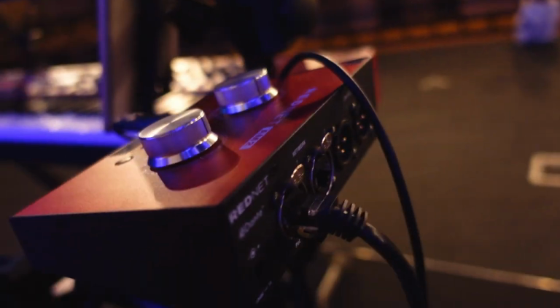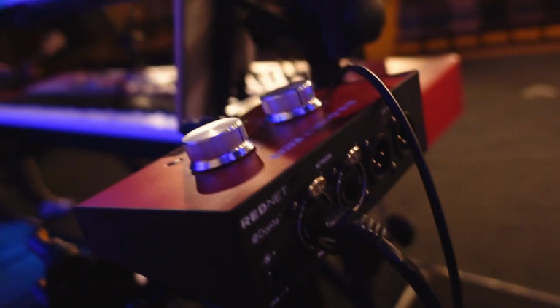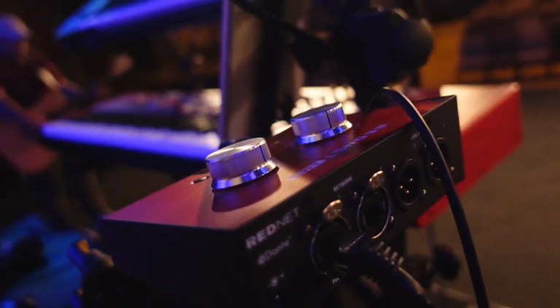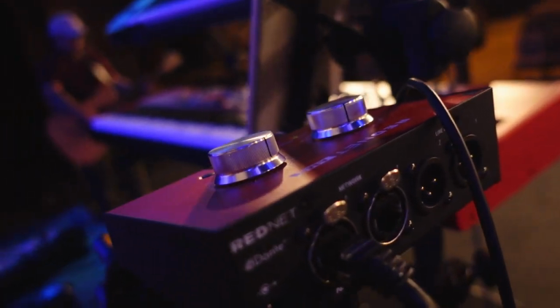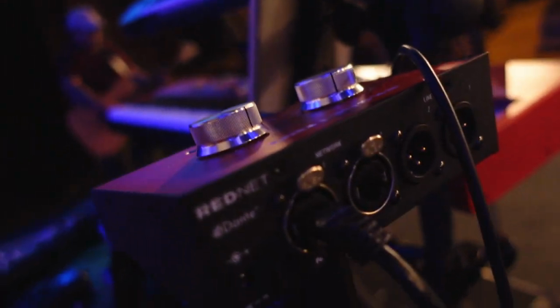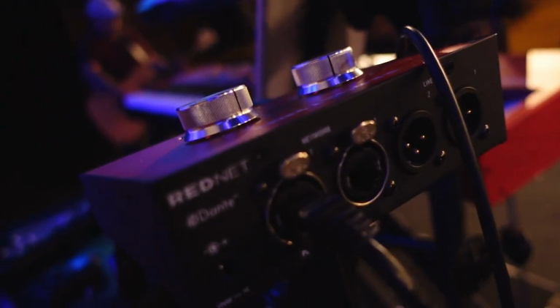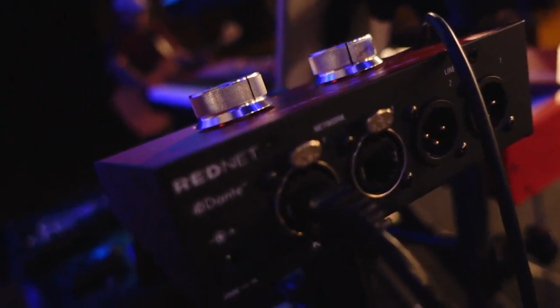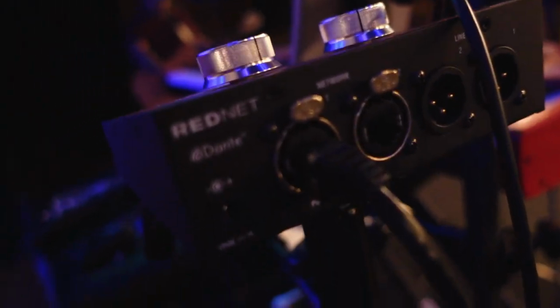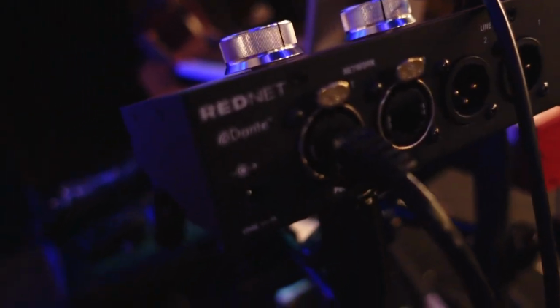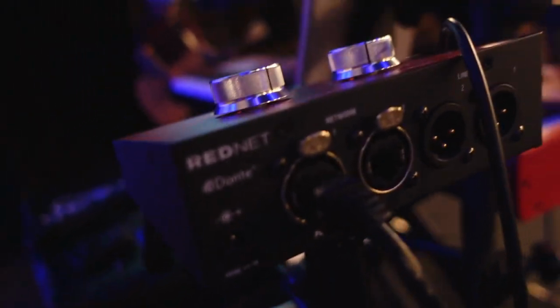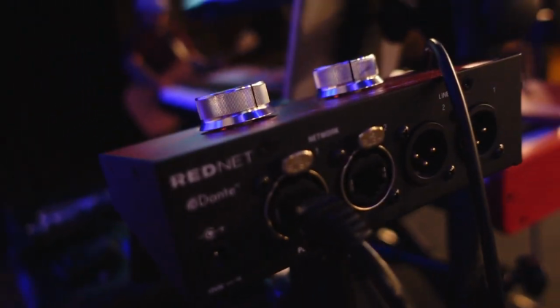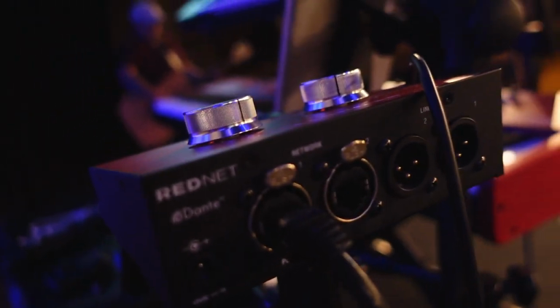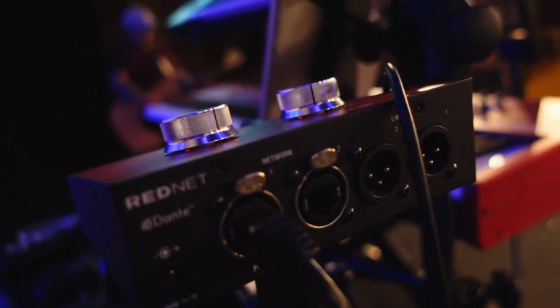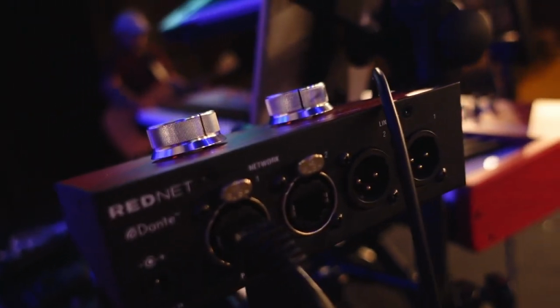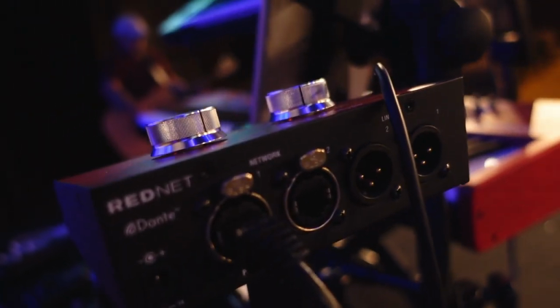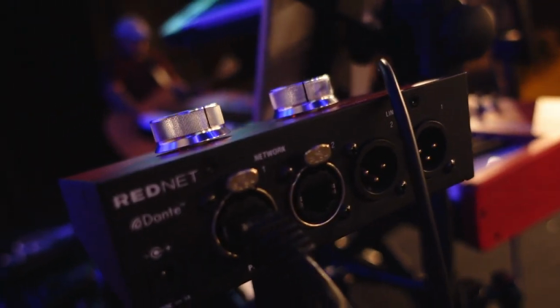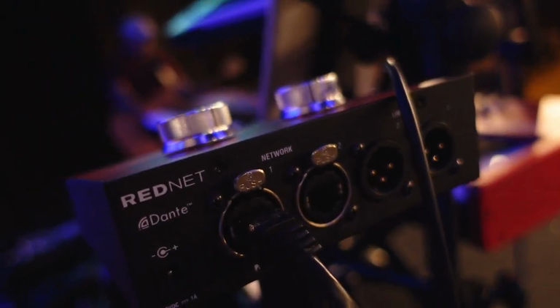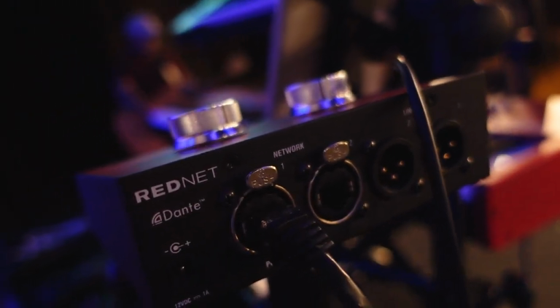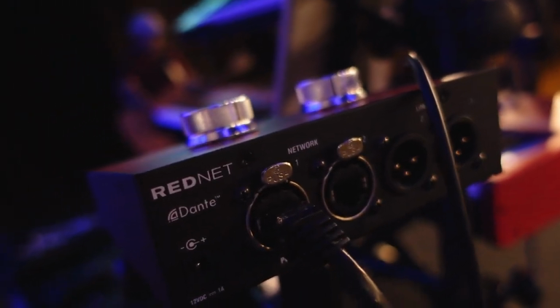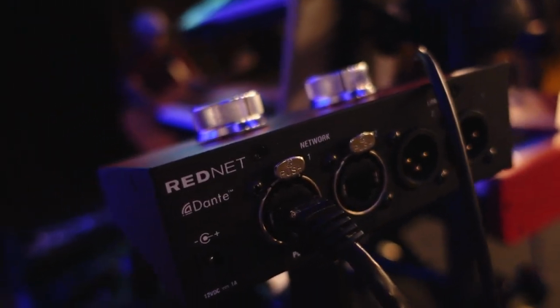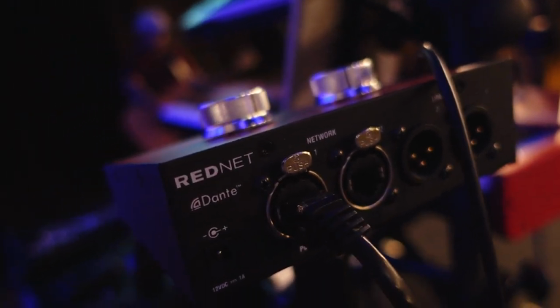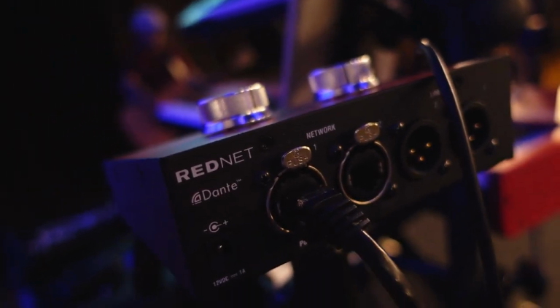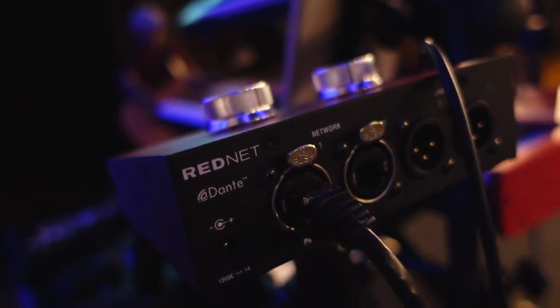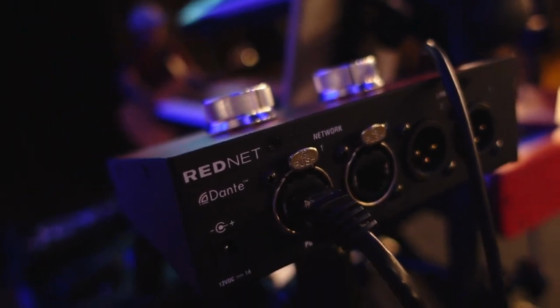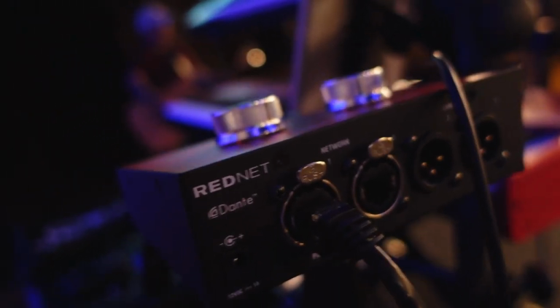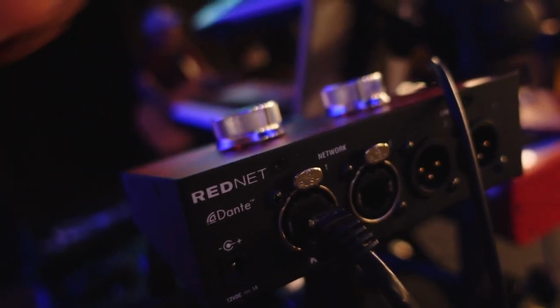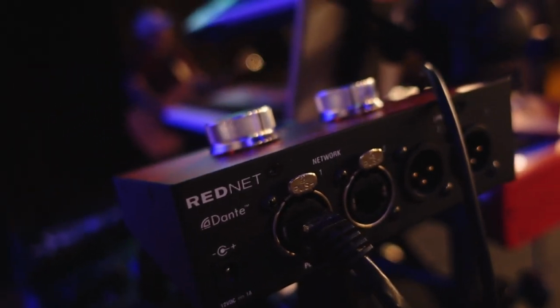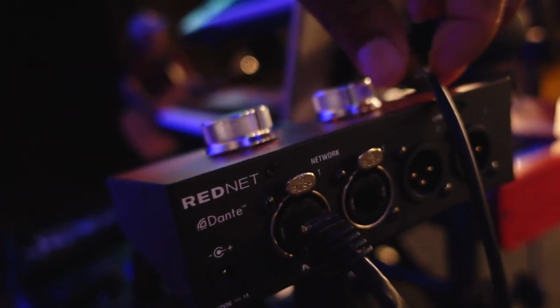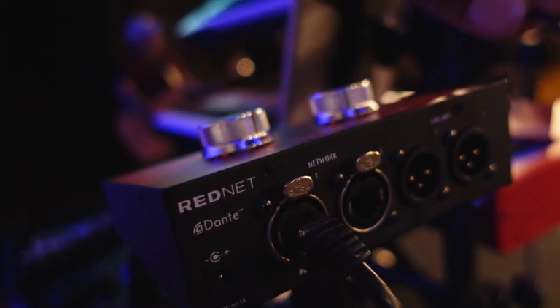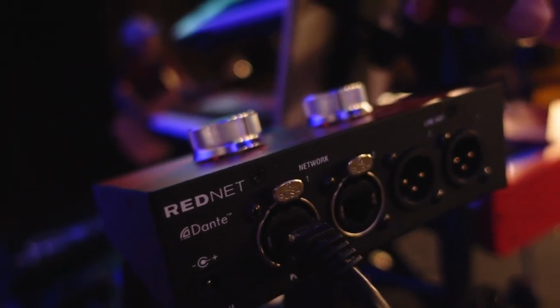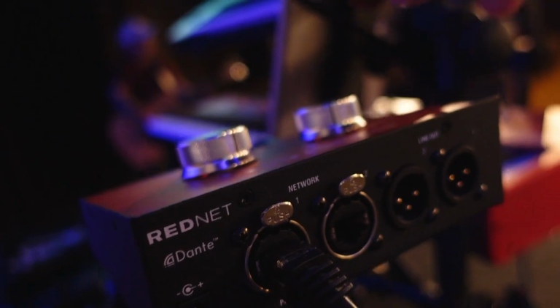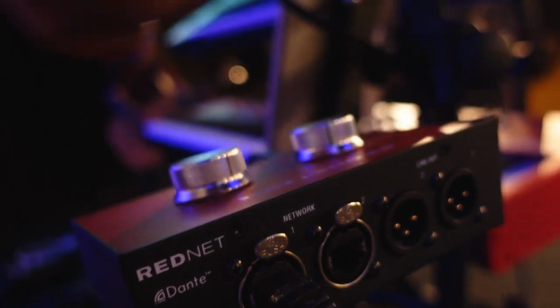Here are the connections. We have the UltraNet on the left and we have the XLRs on the right. Very straightforward.